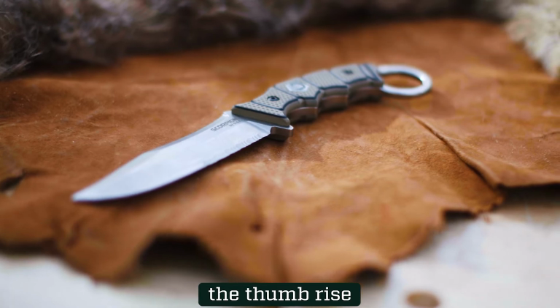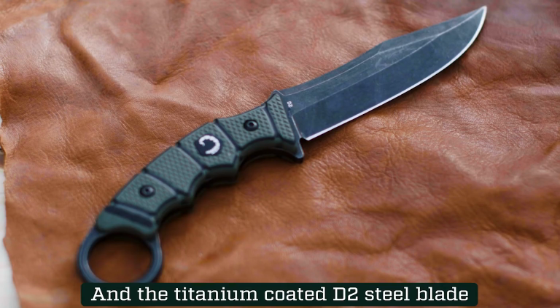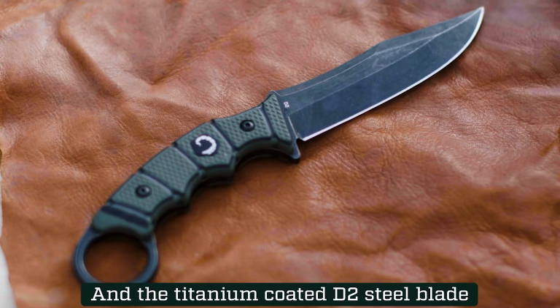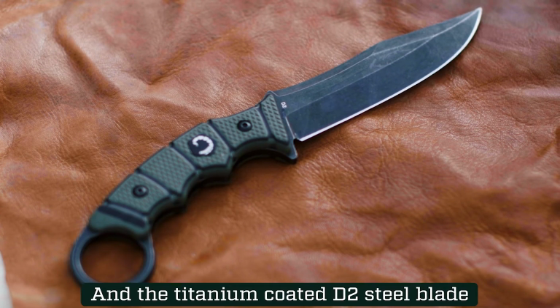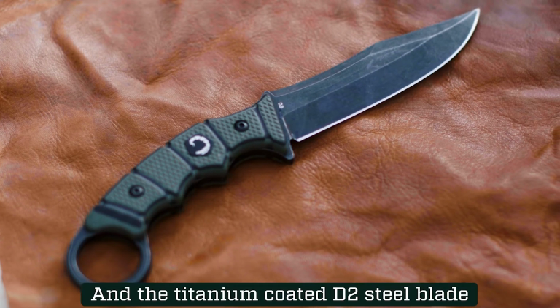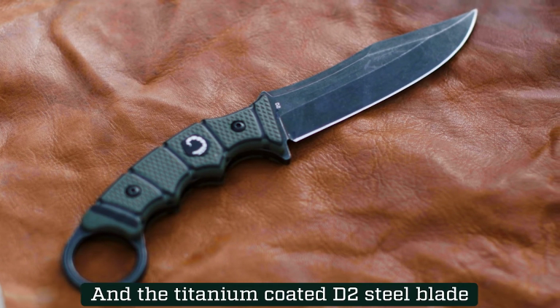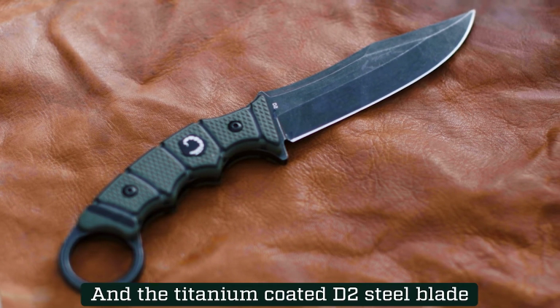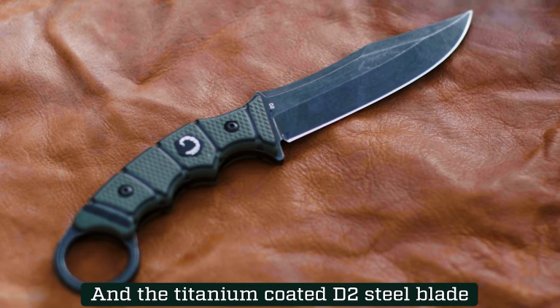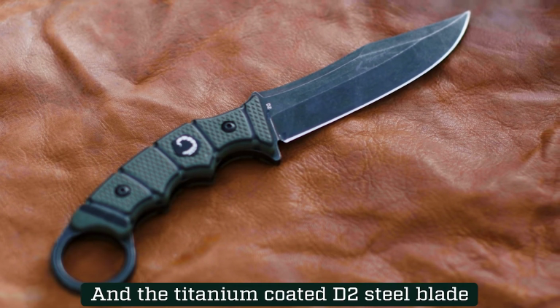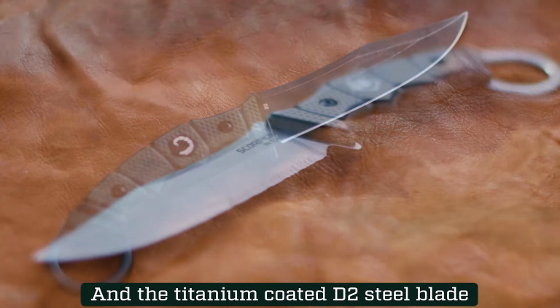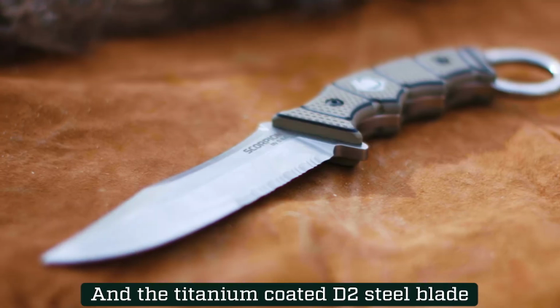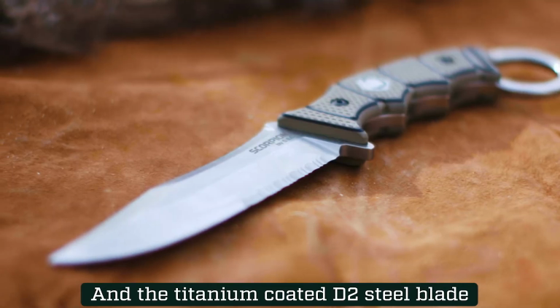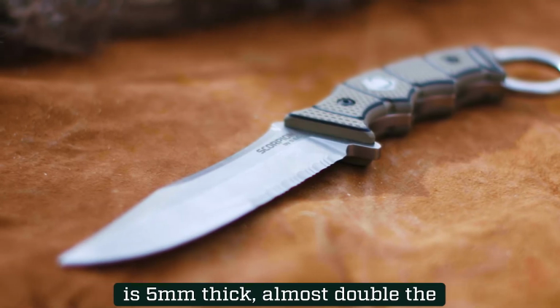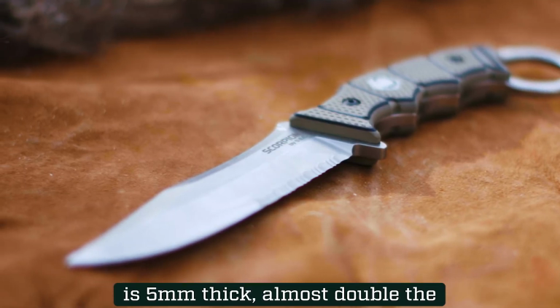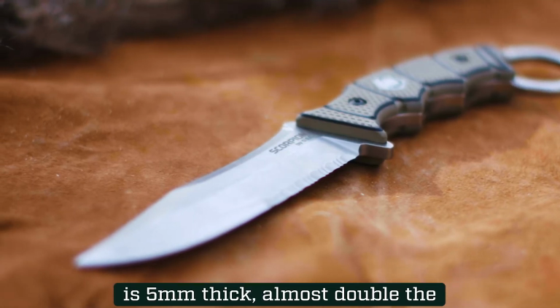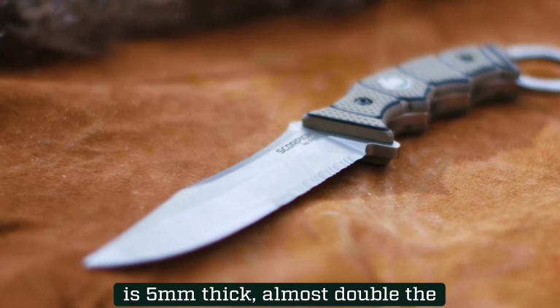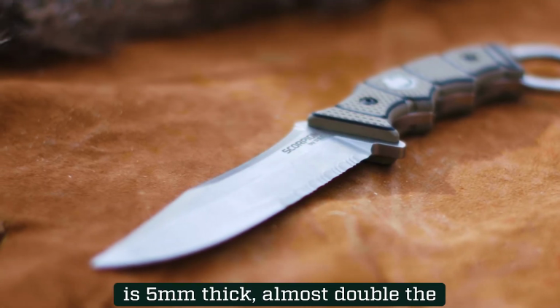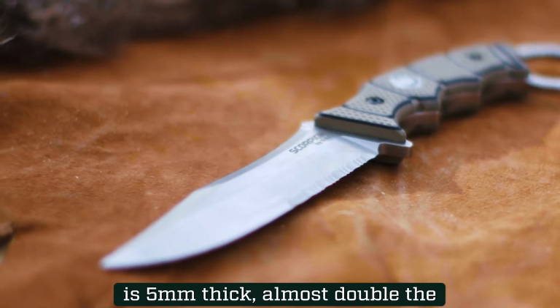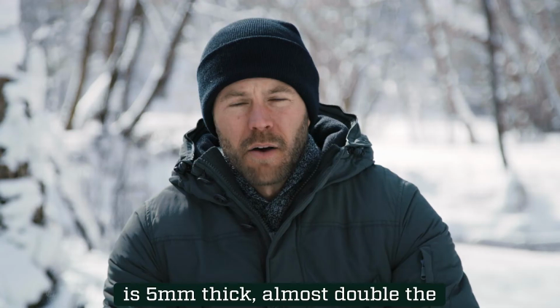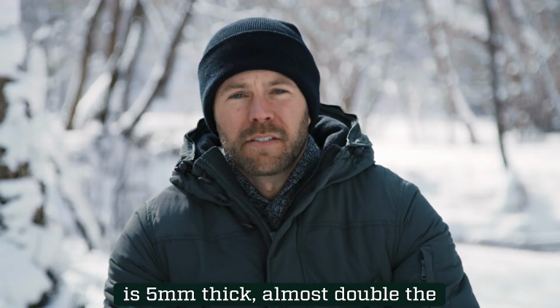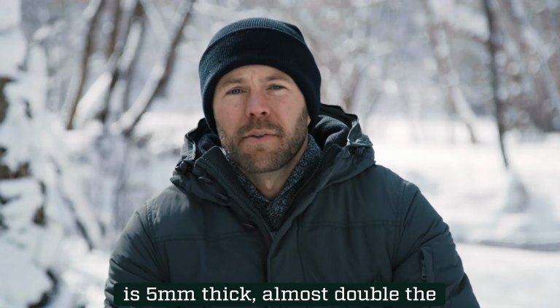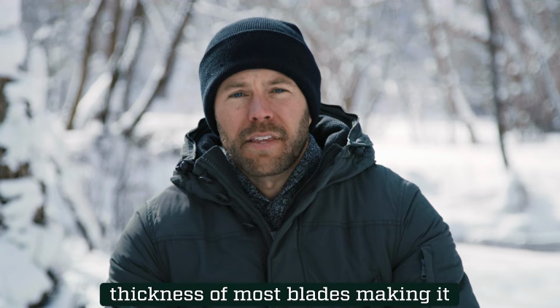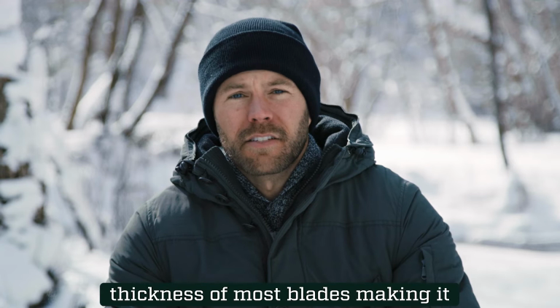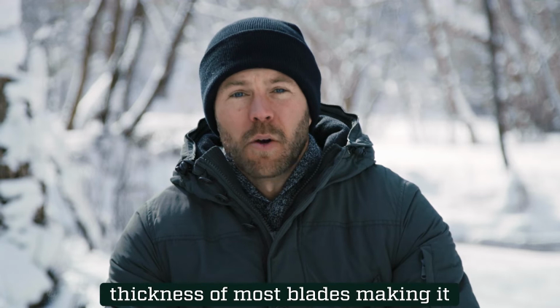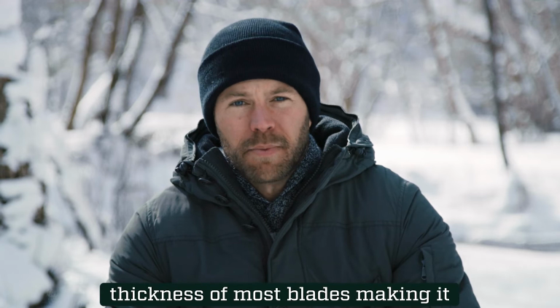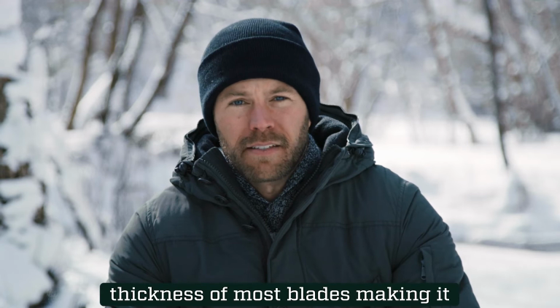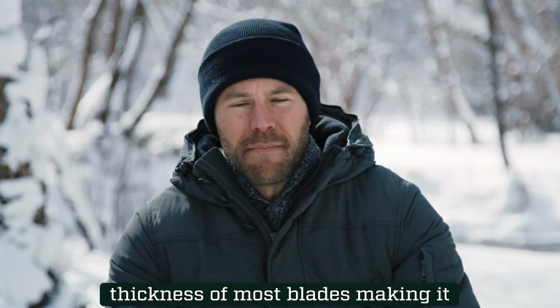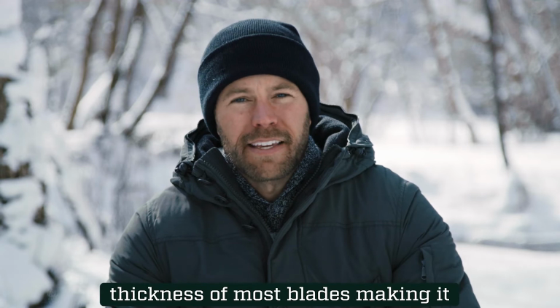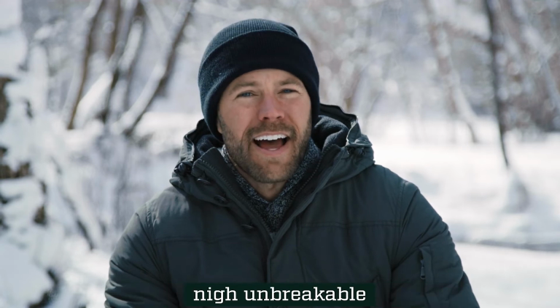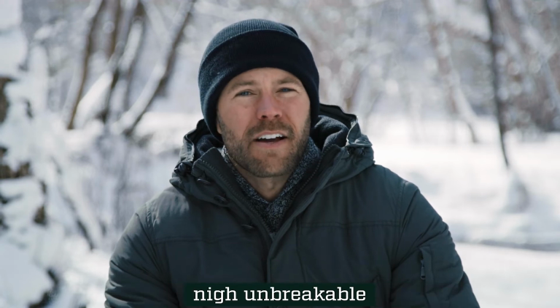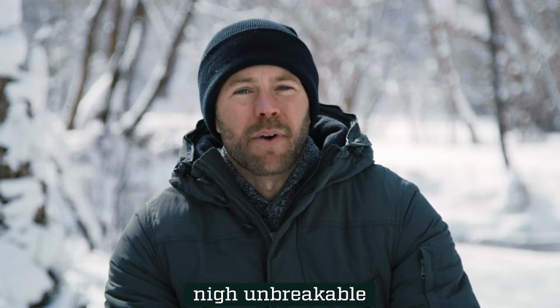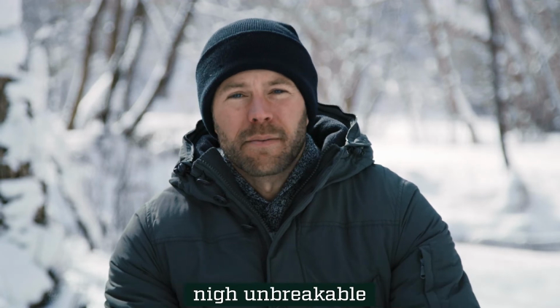The titanium coated D2 steel blade is 5 millimeters thick, almost double the thickness of most blades, making it nigh unbreakable.